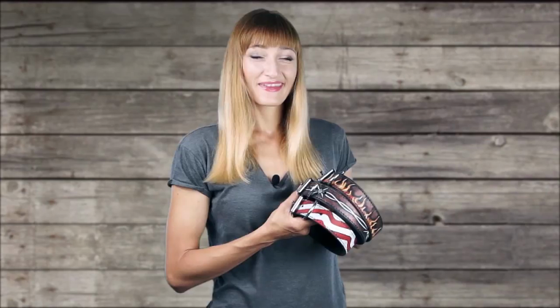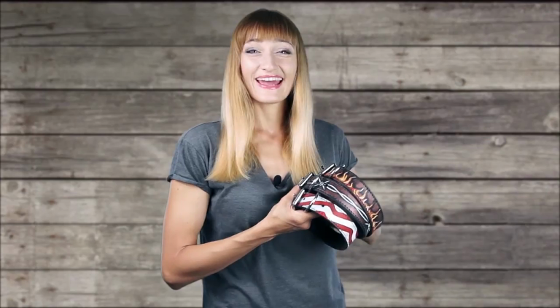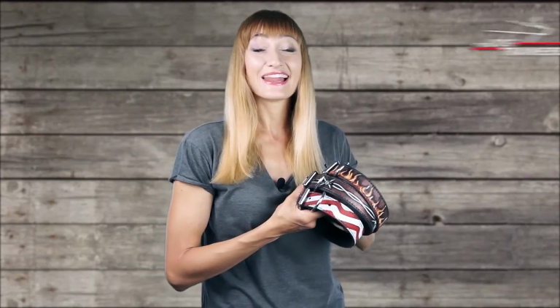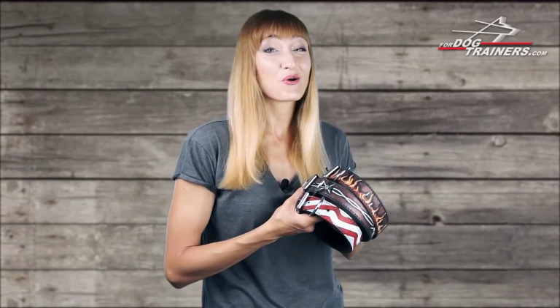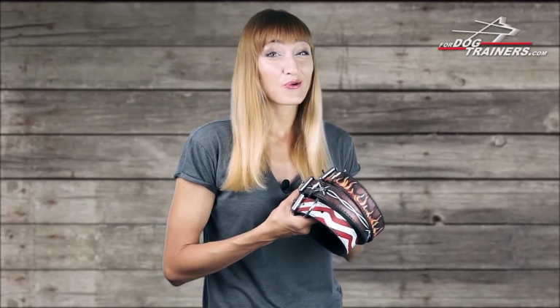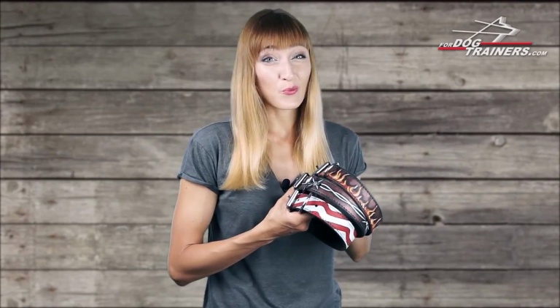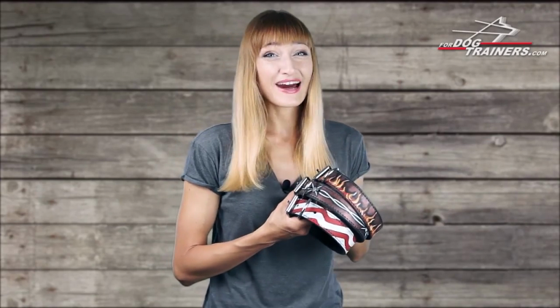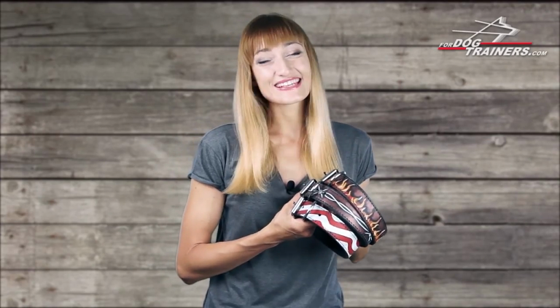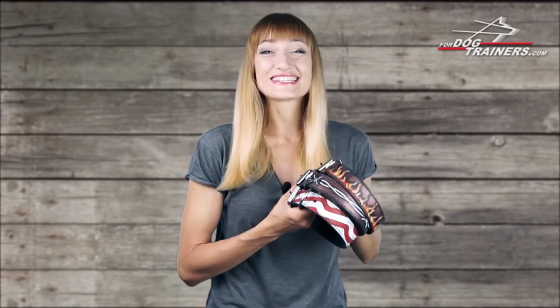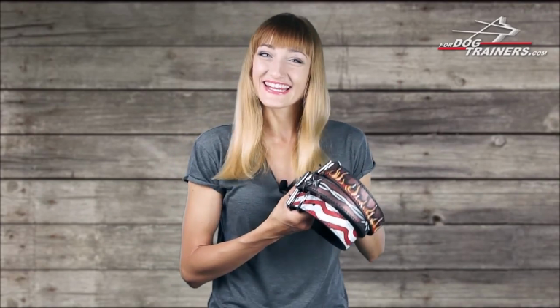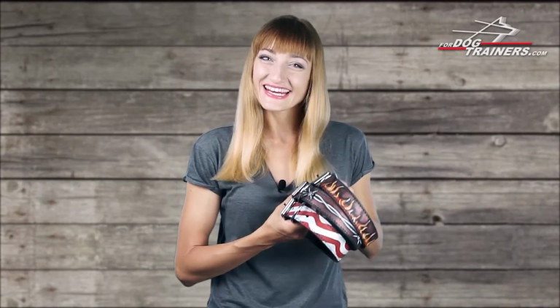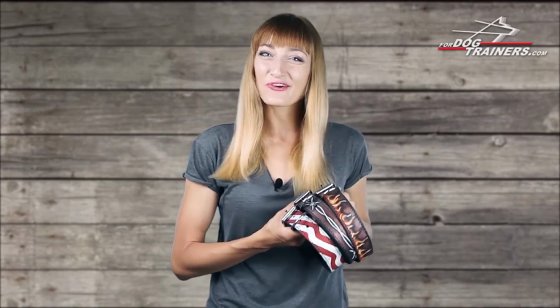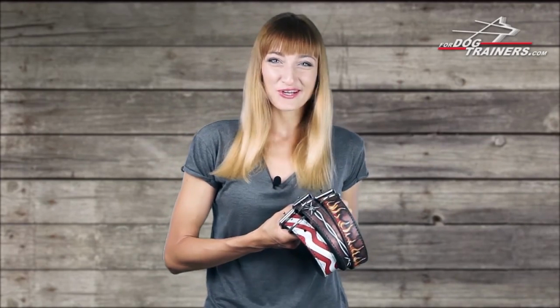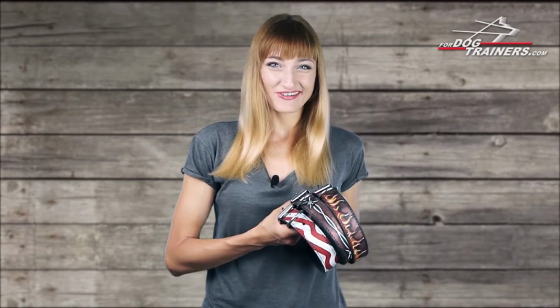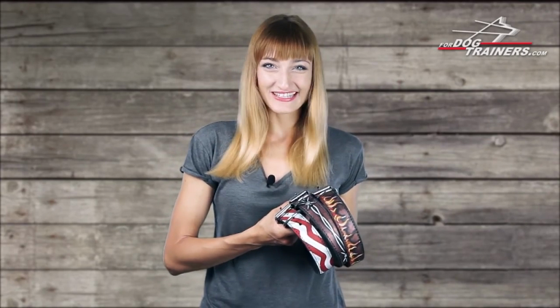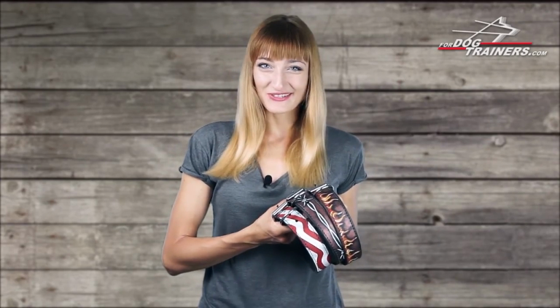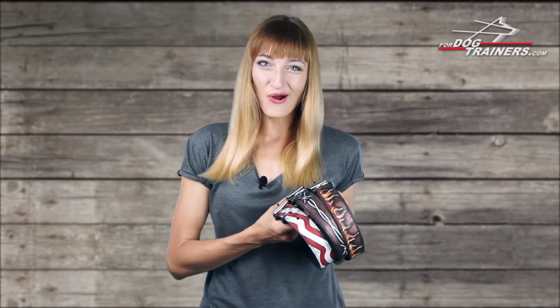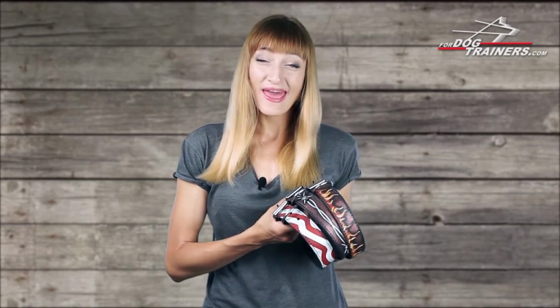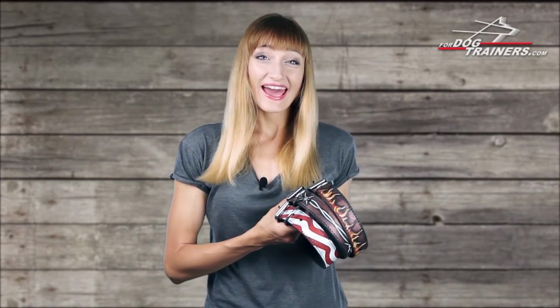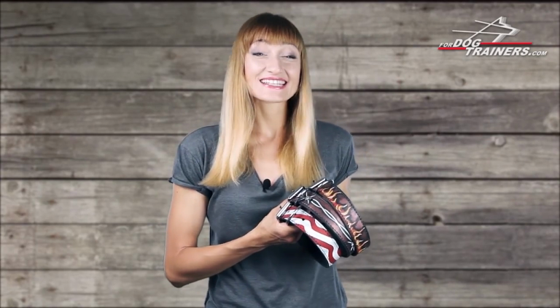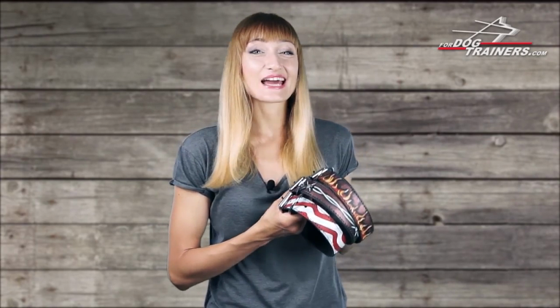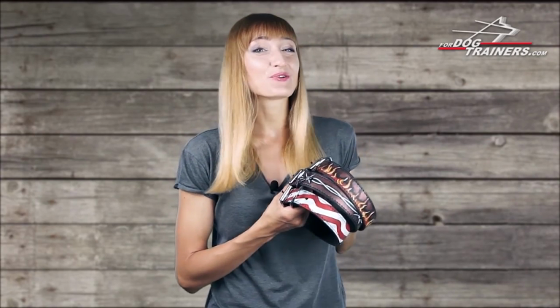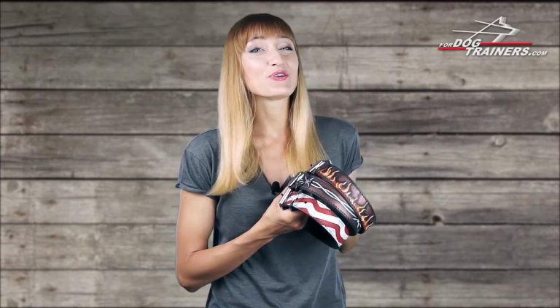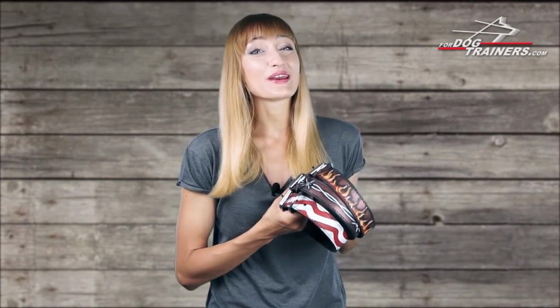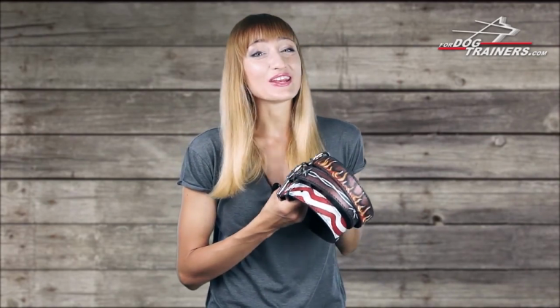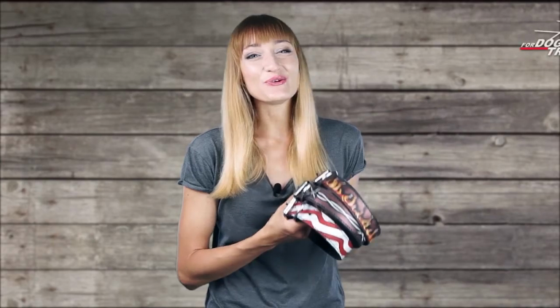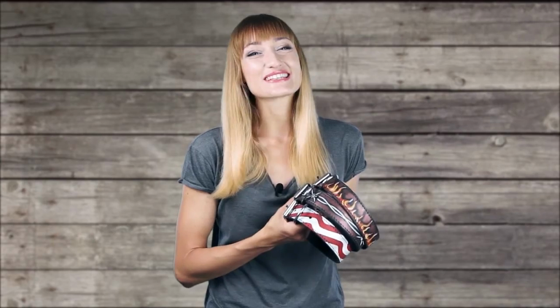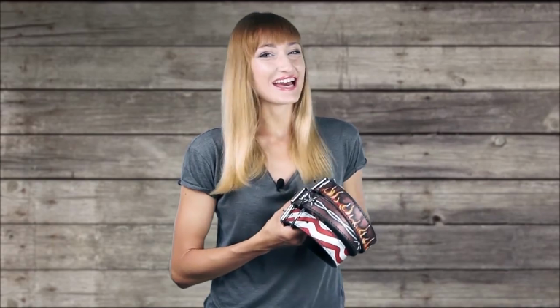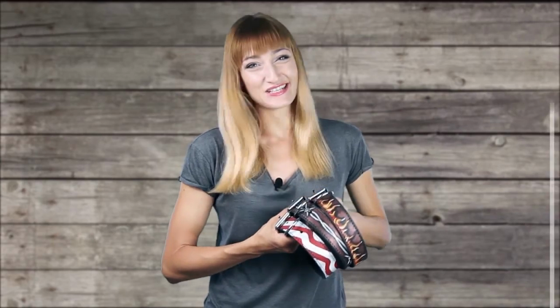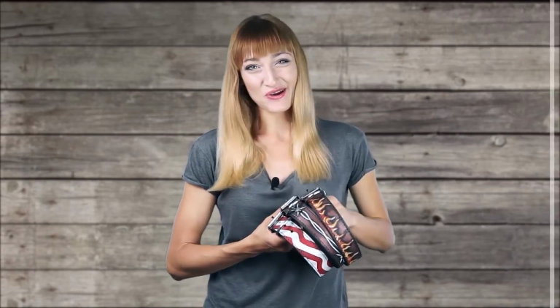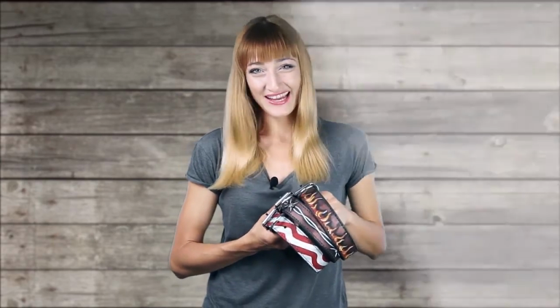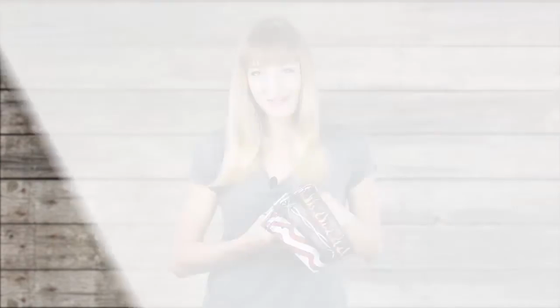Hello everyone, this is Nina from FodogTrainers.com and it's time for reviewing a new exciting dog item.